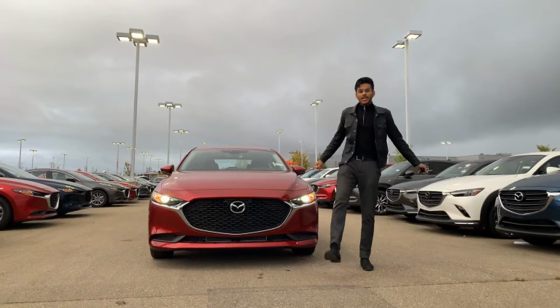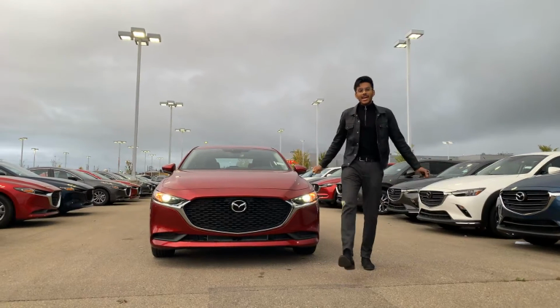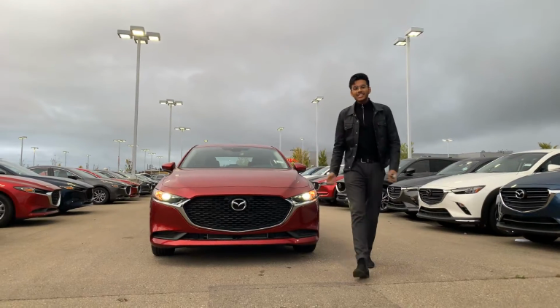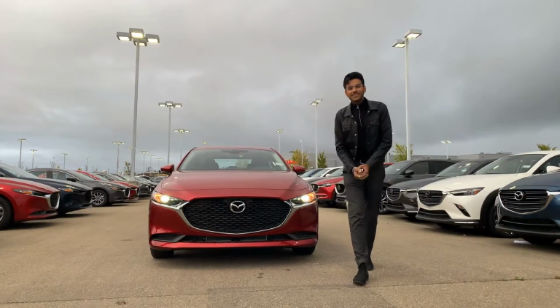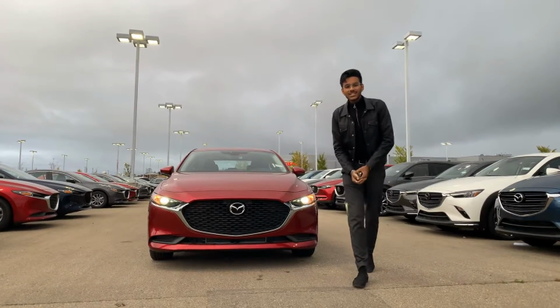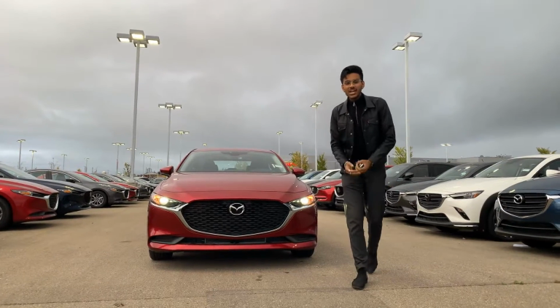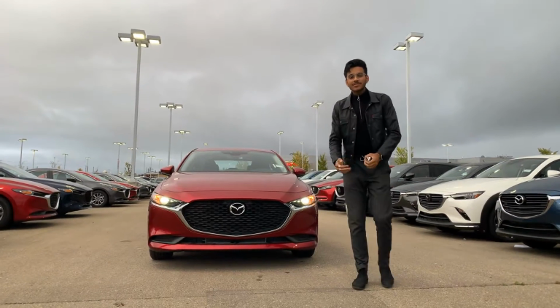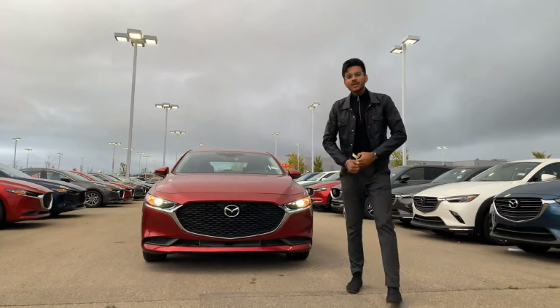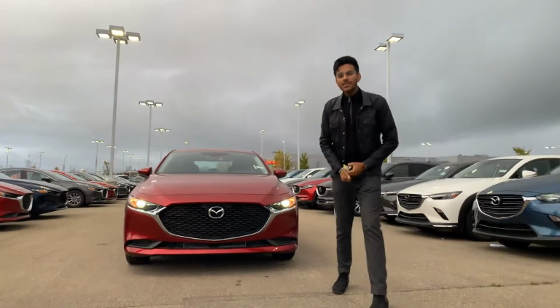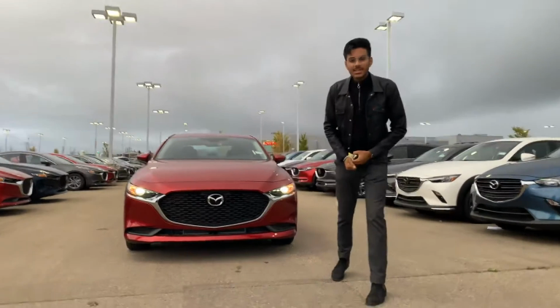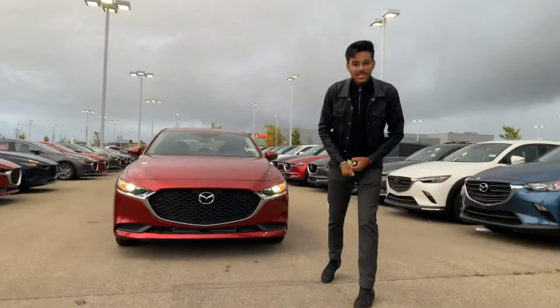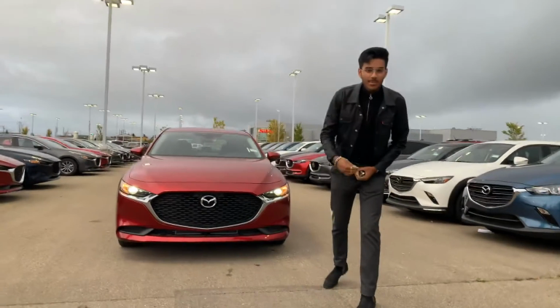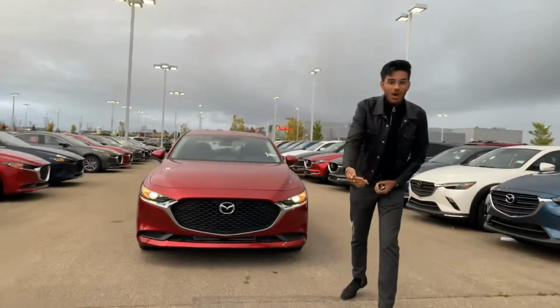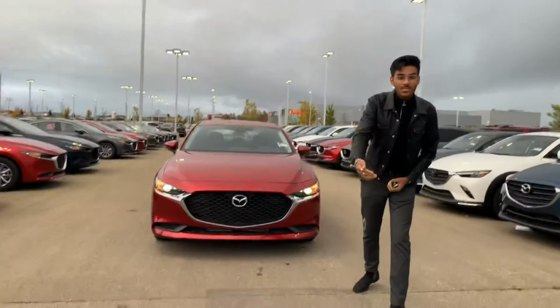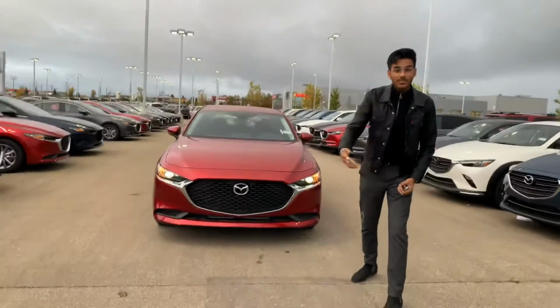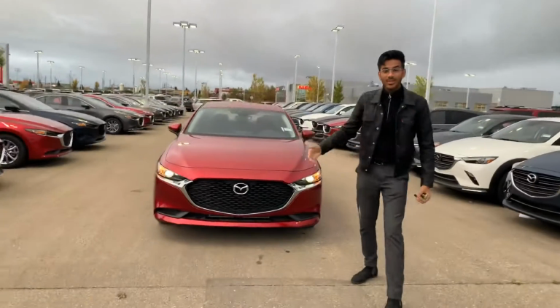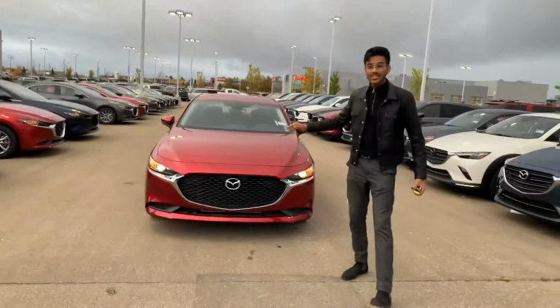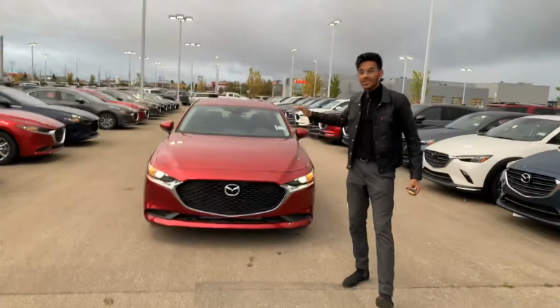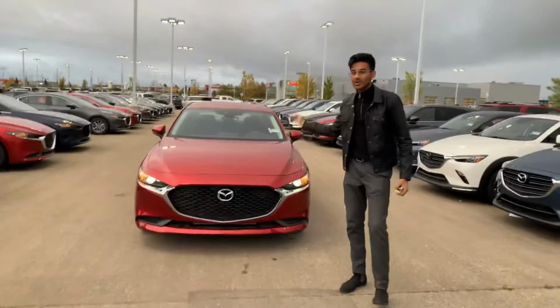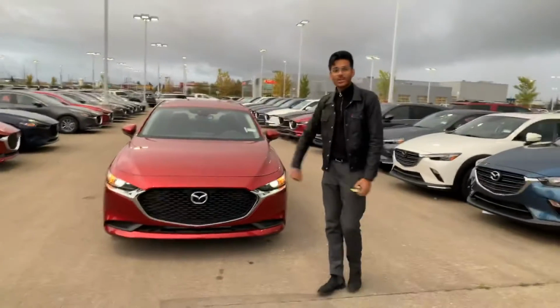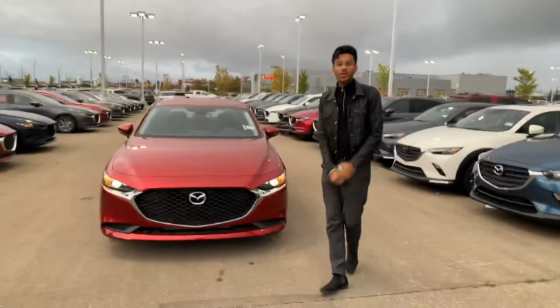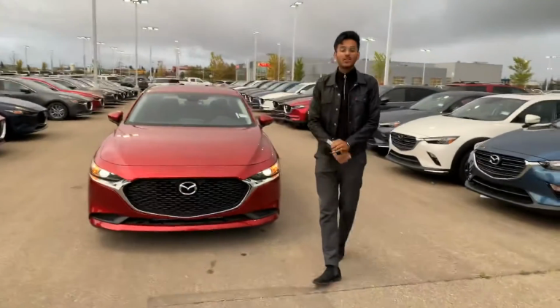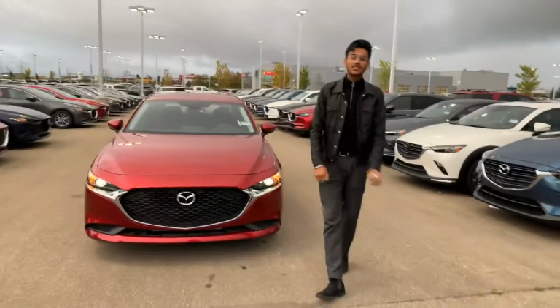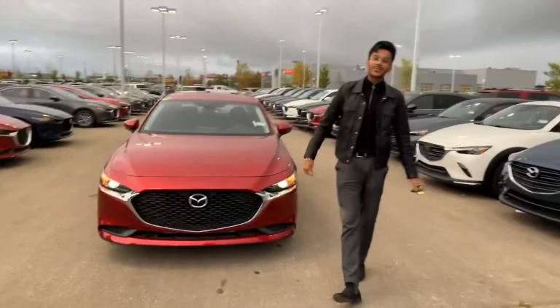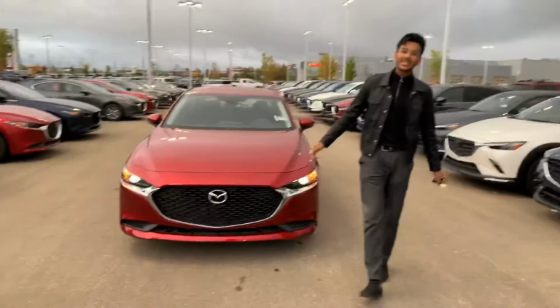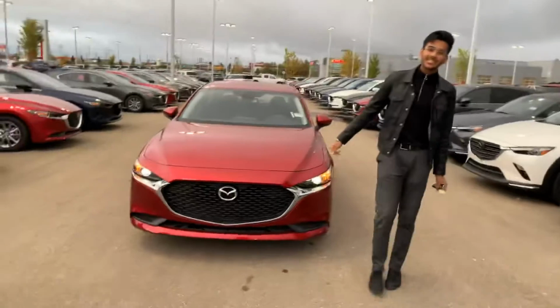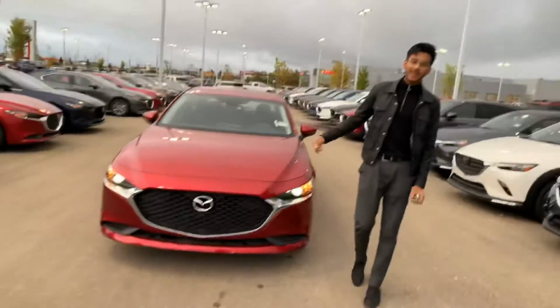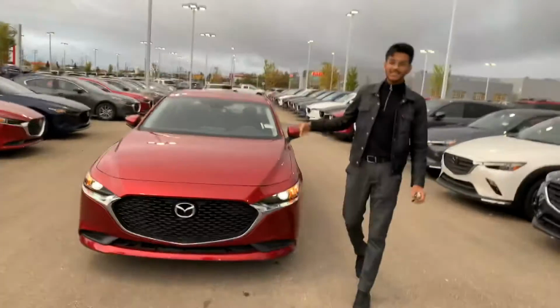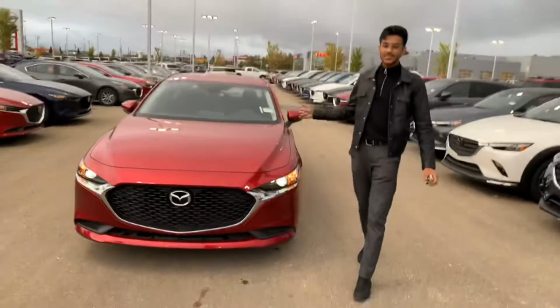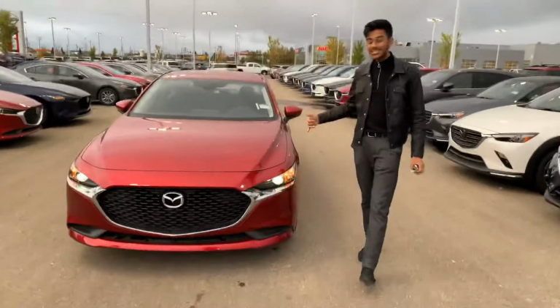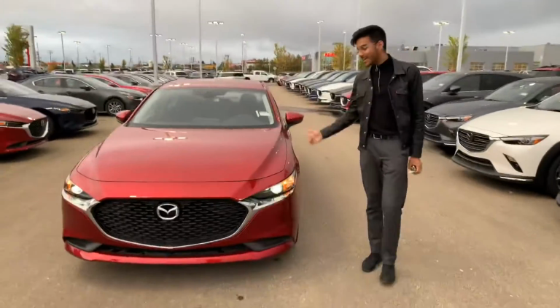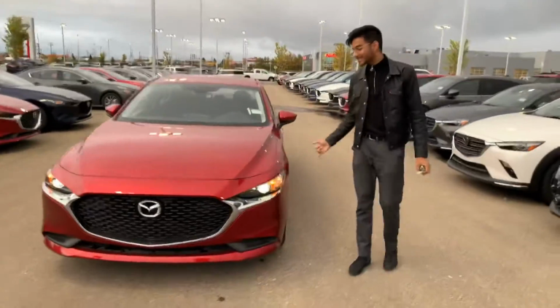Hey Ashvin, Jaz from Mazda. As I promised, I'm putting together a quick video walk-around of the 2019 Mazda 3GX.